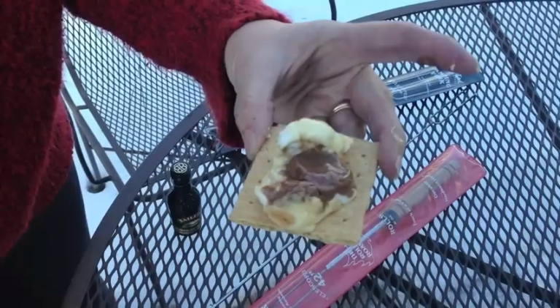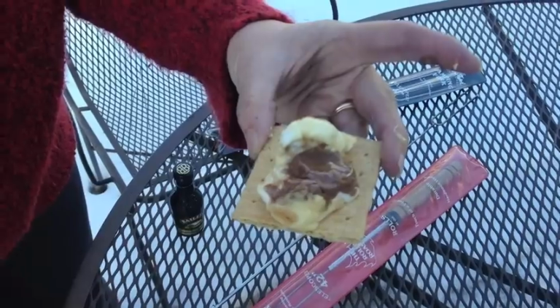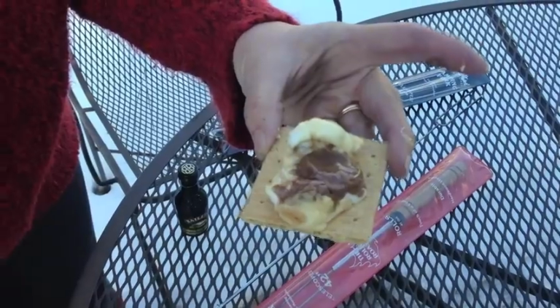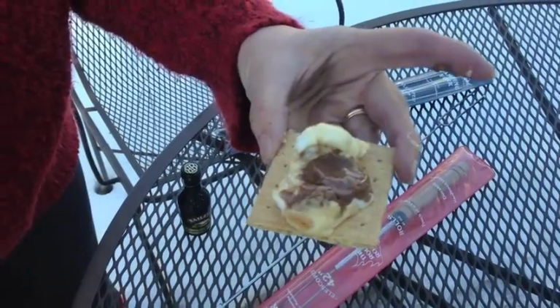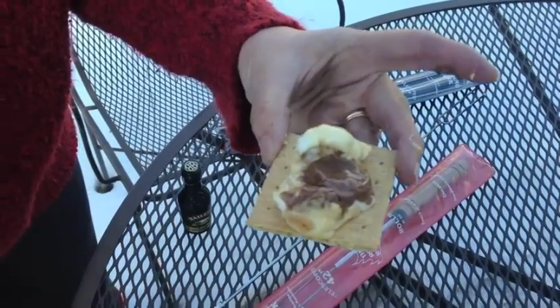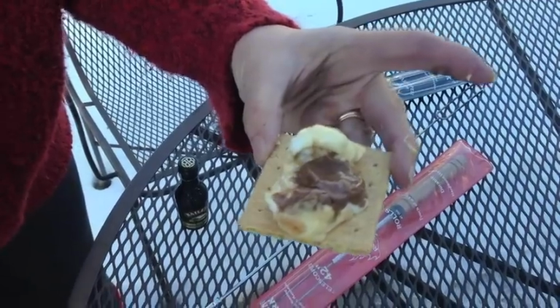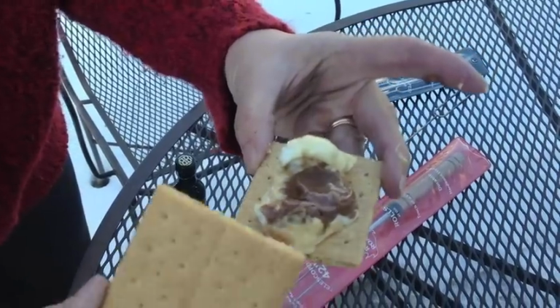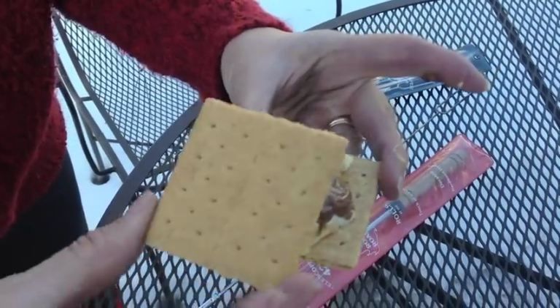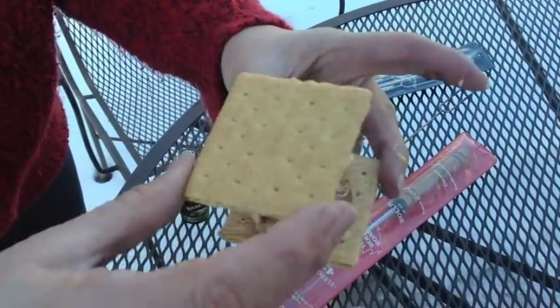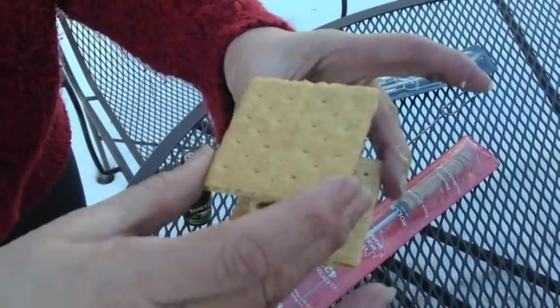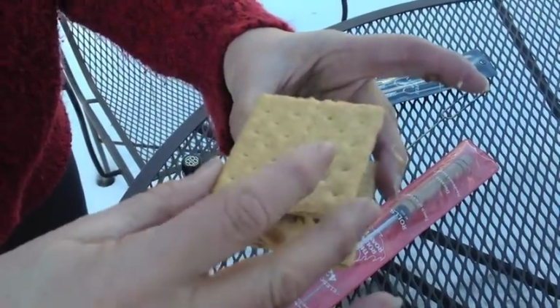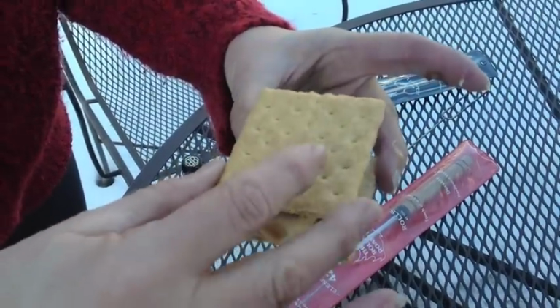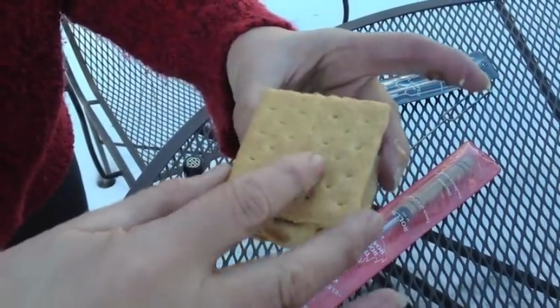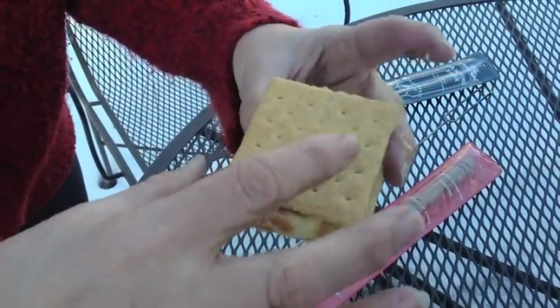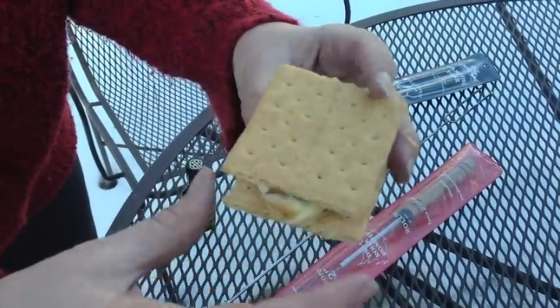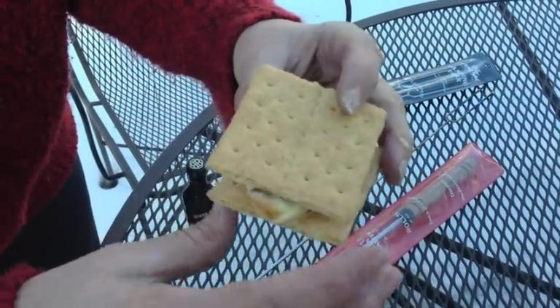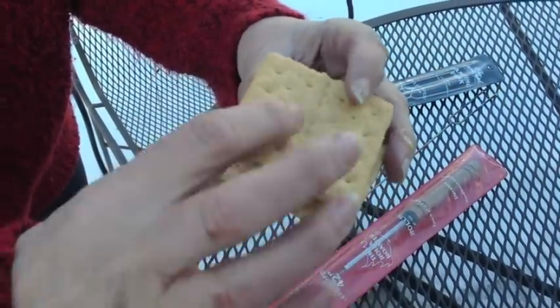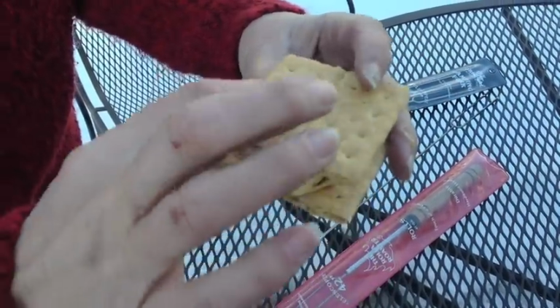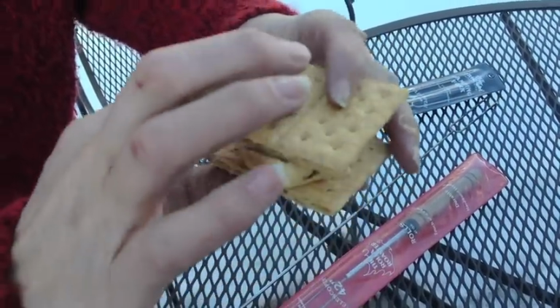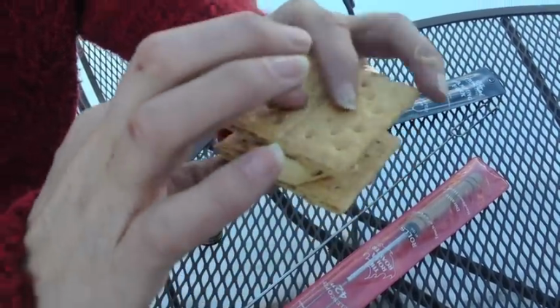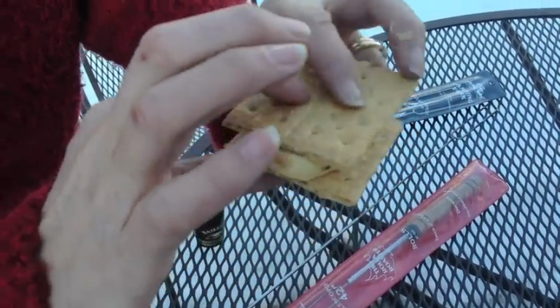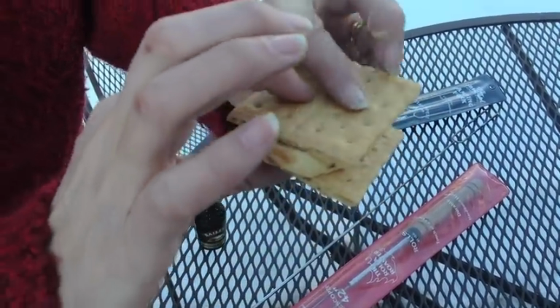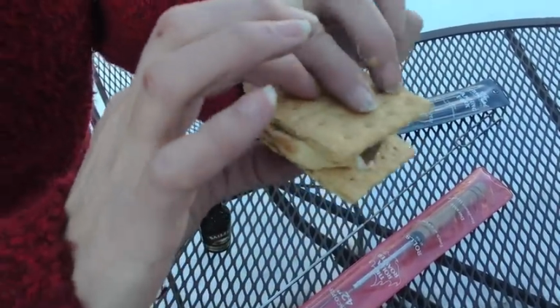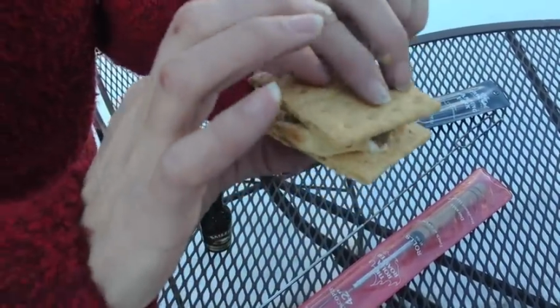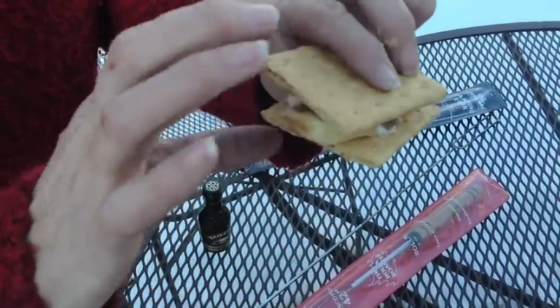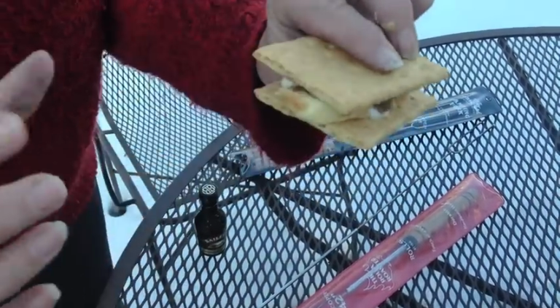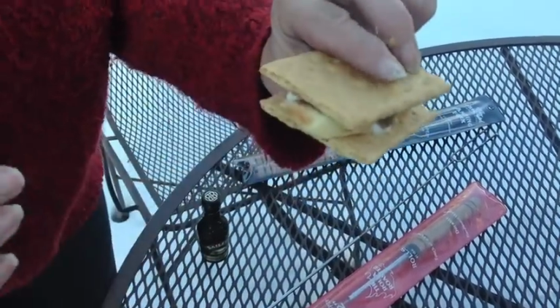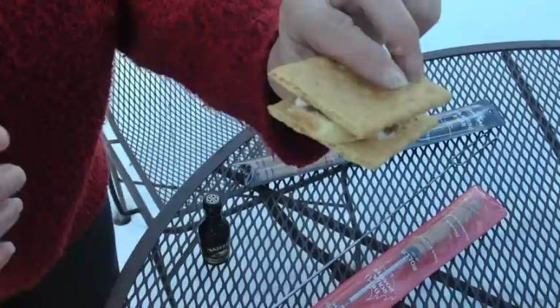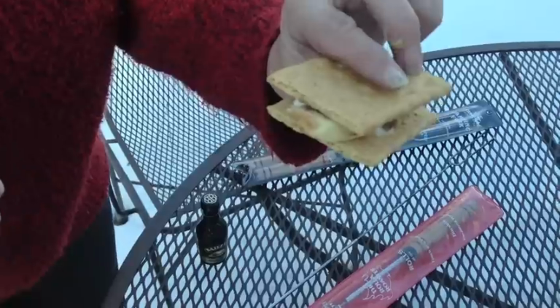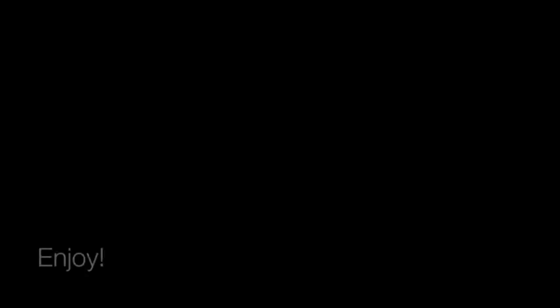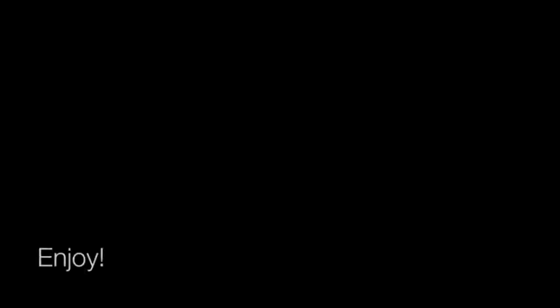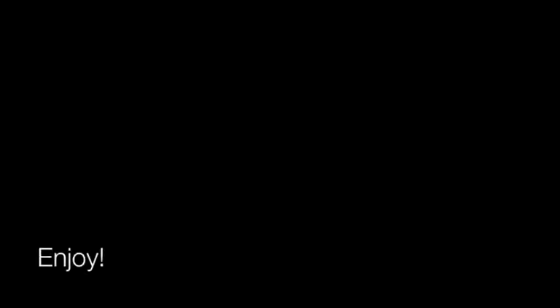Now you too can enjoy your adult s'more. Have fun with your adult s'more kit.